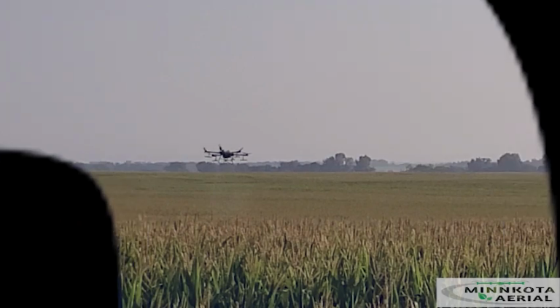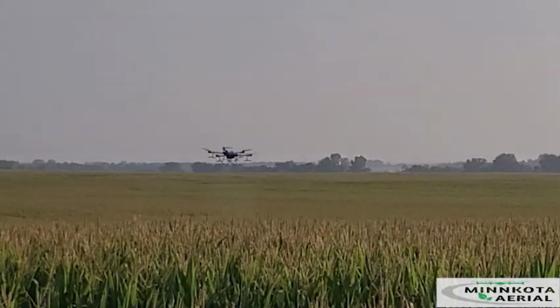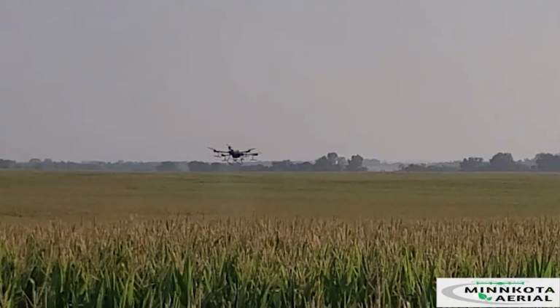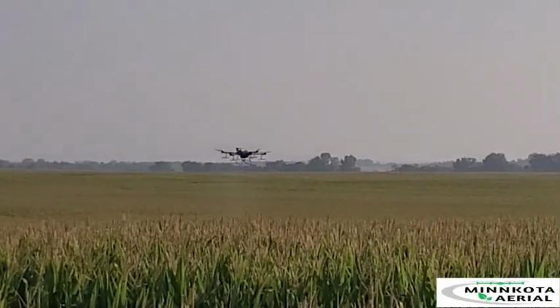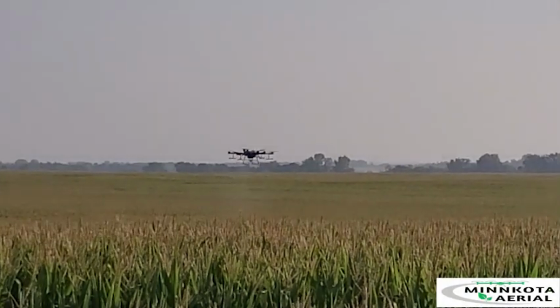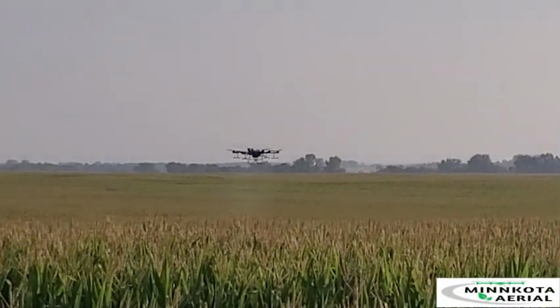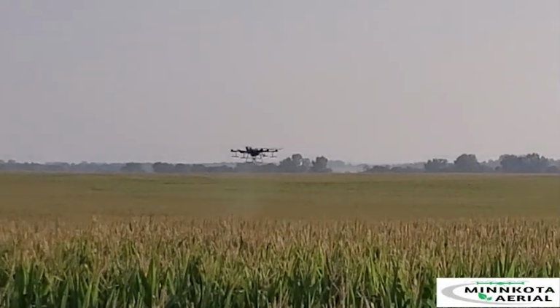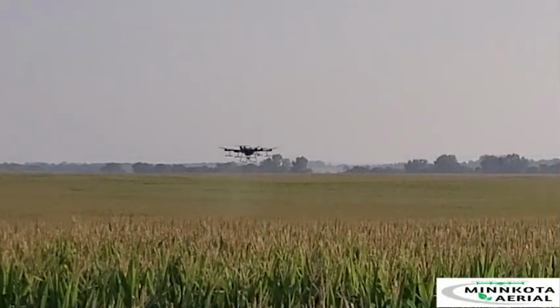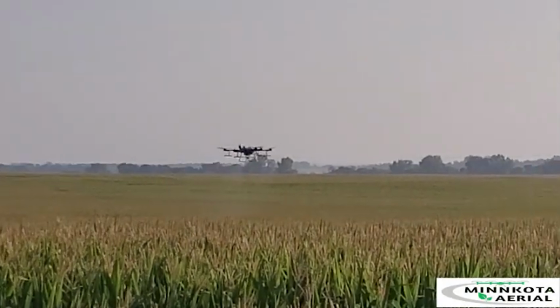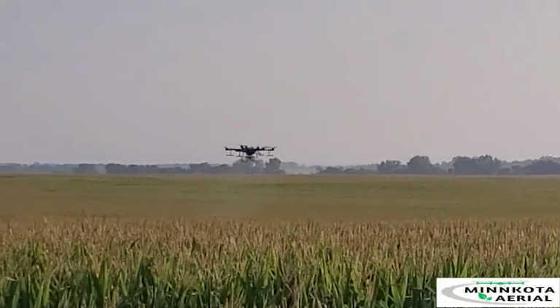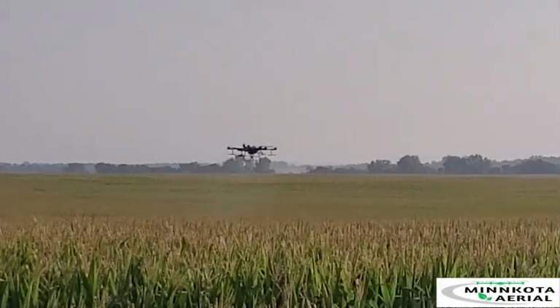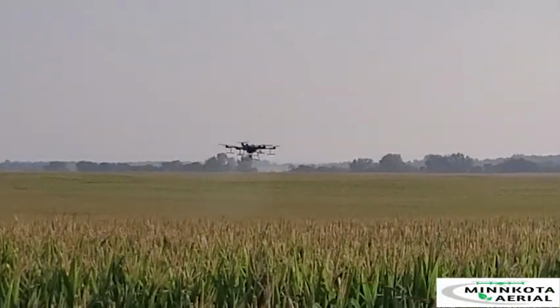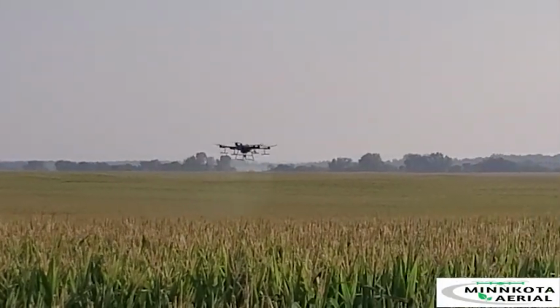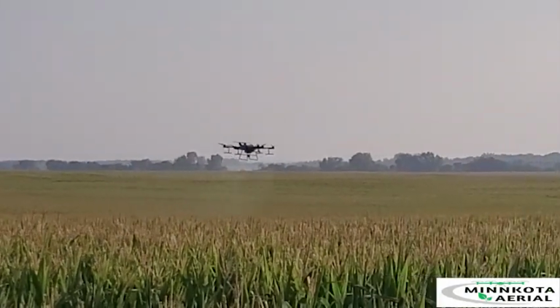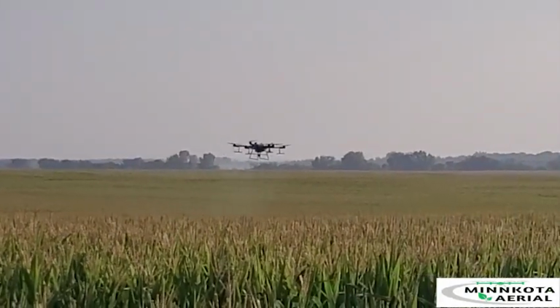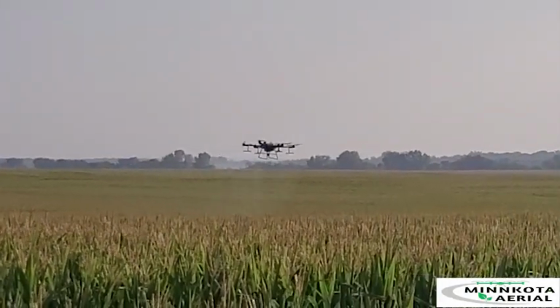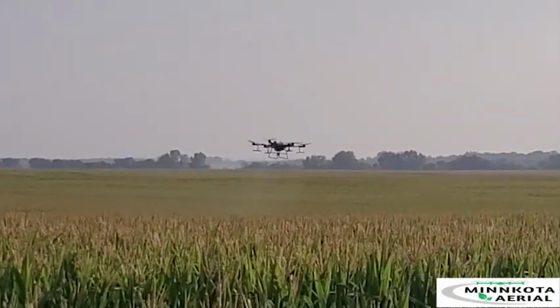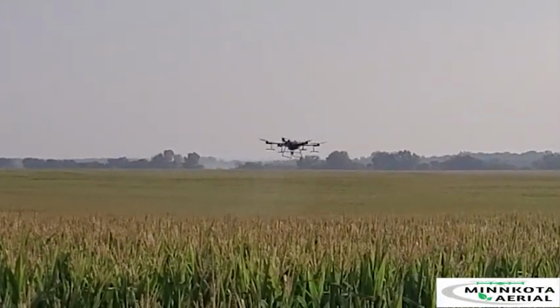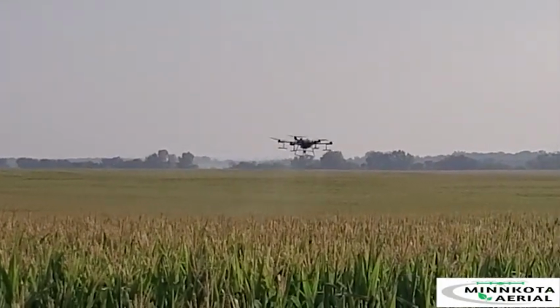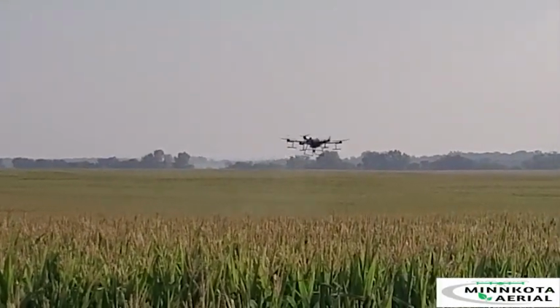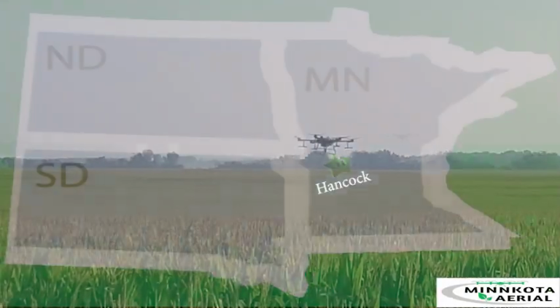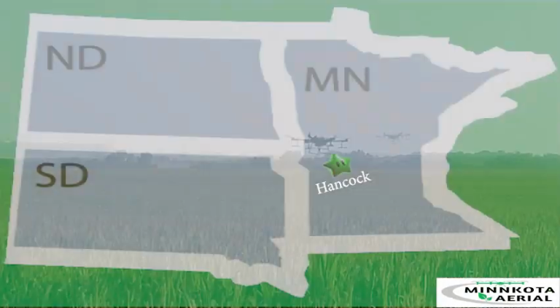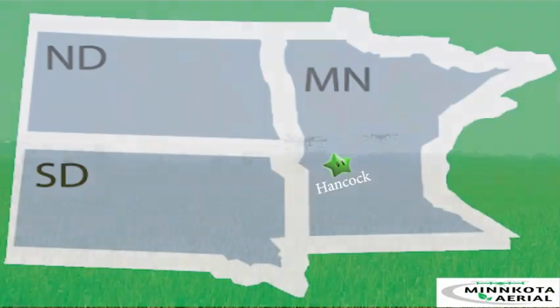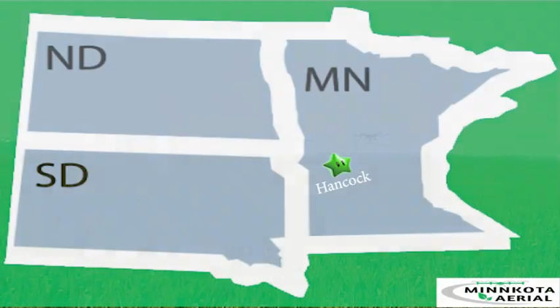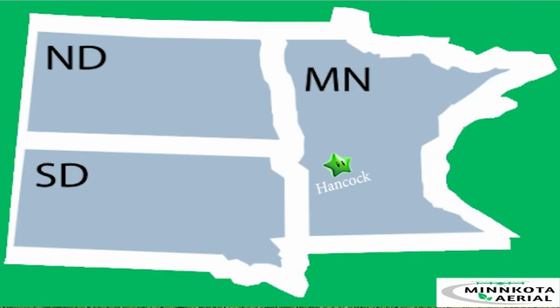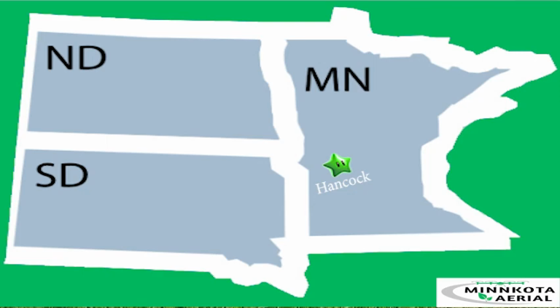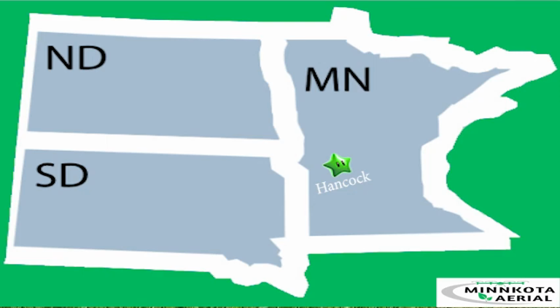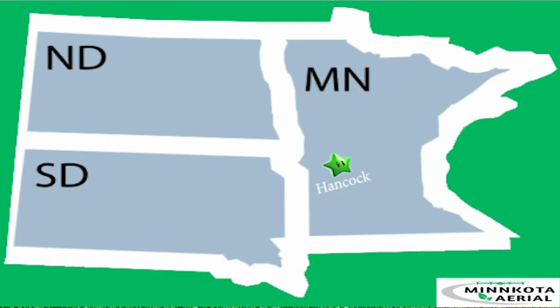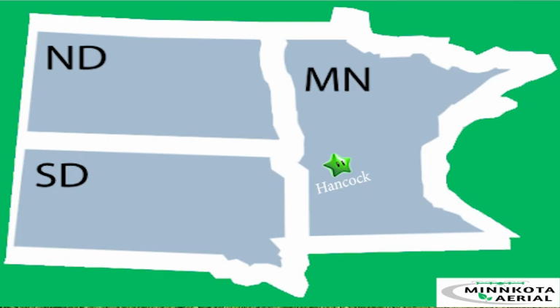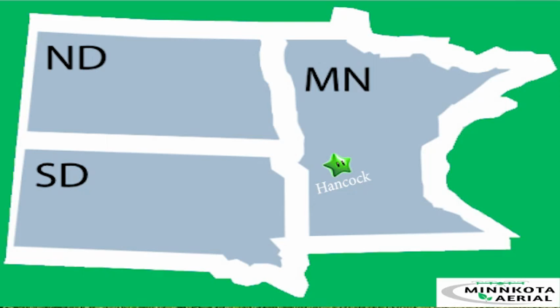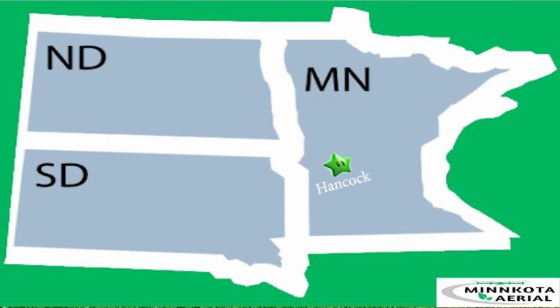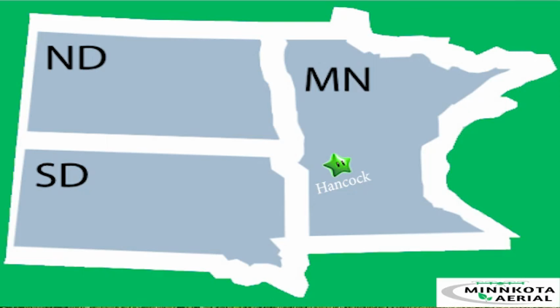Minn Kota Aerial provides custom drone application services to farmers and landowners throughout Minnesota and the Dakotas.